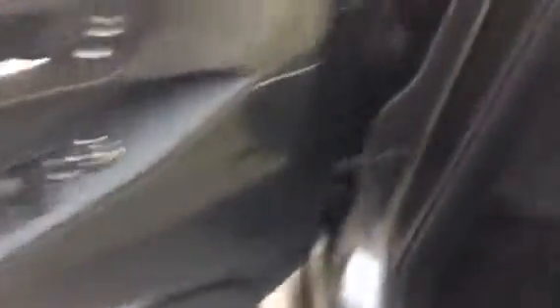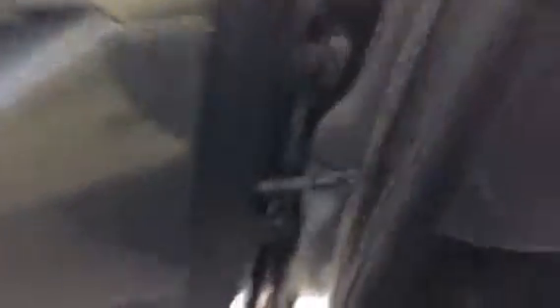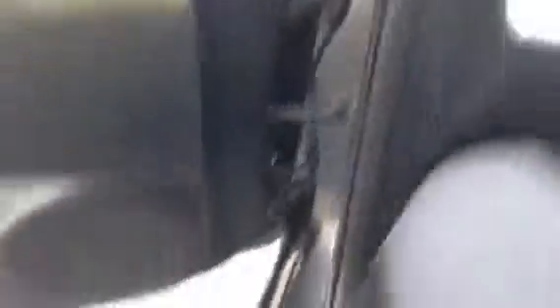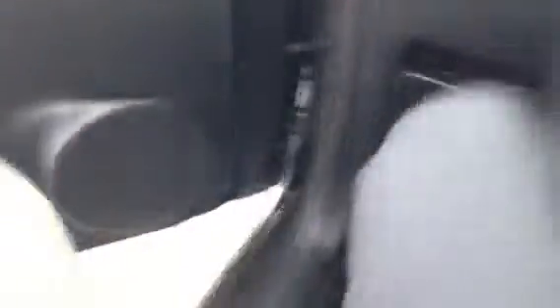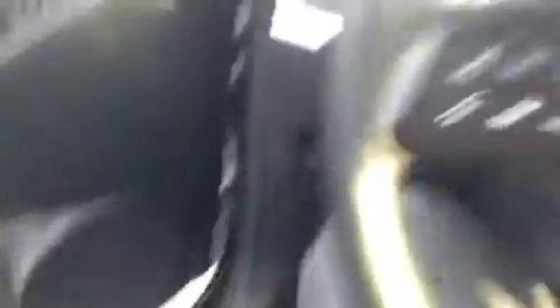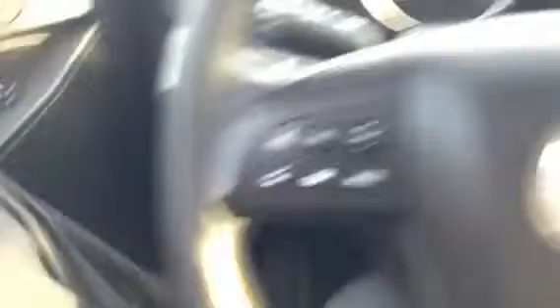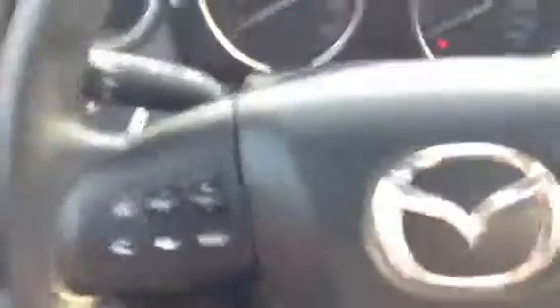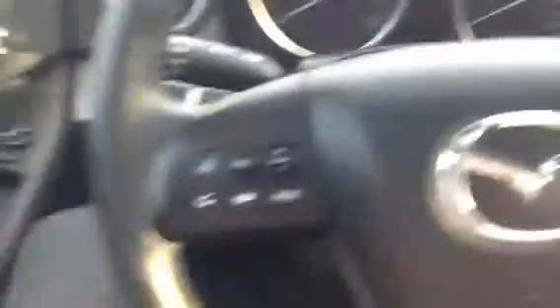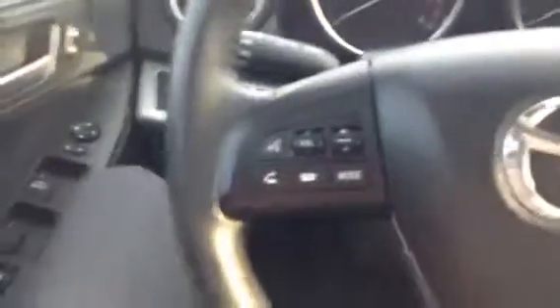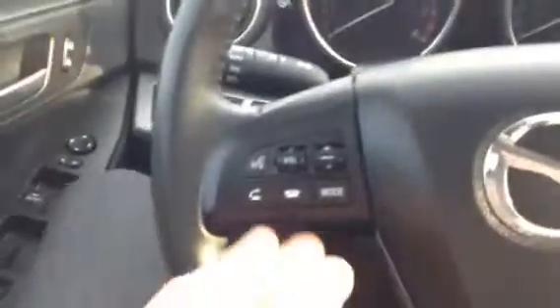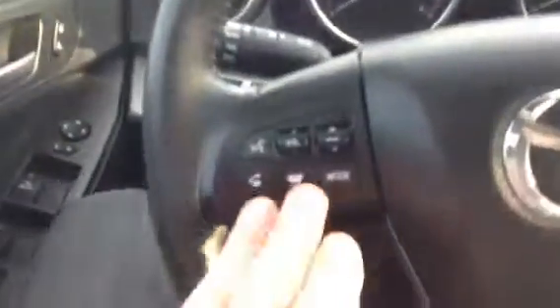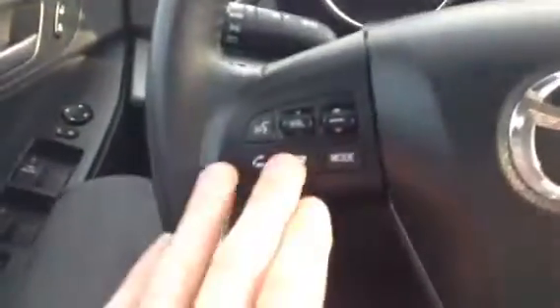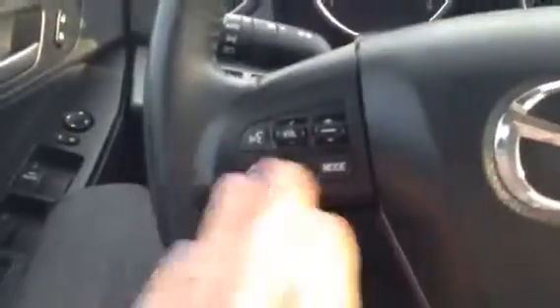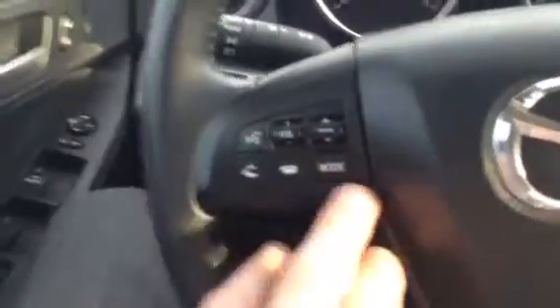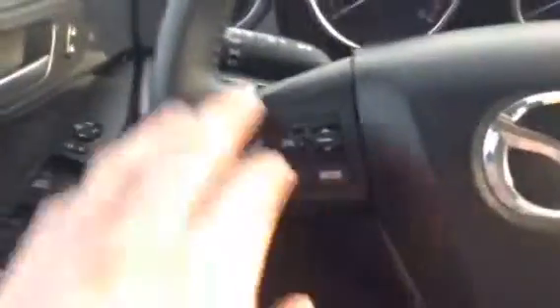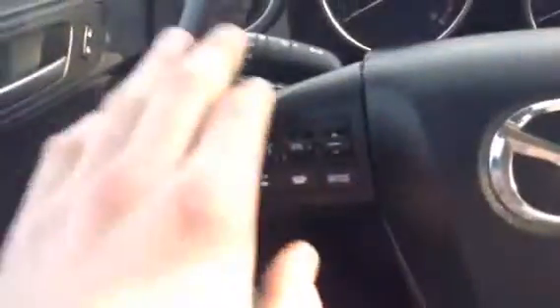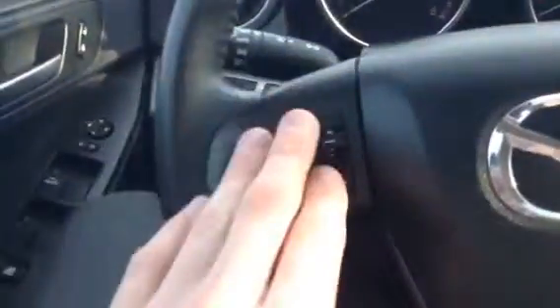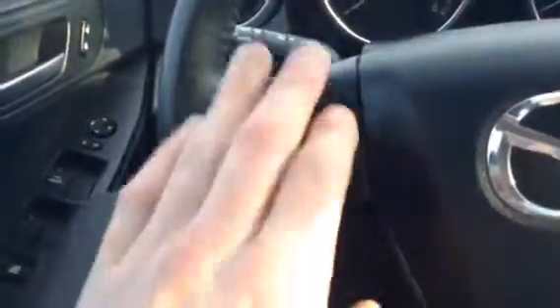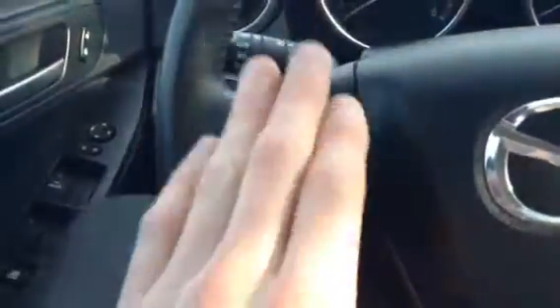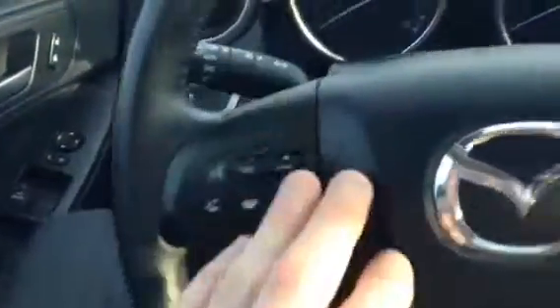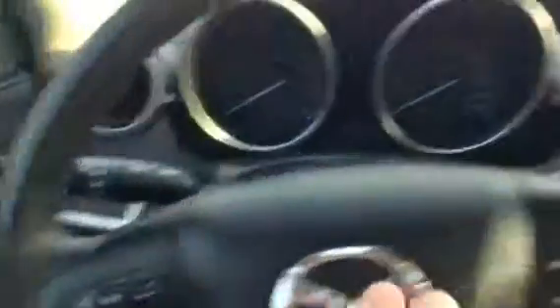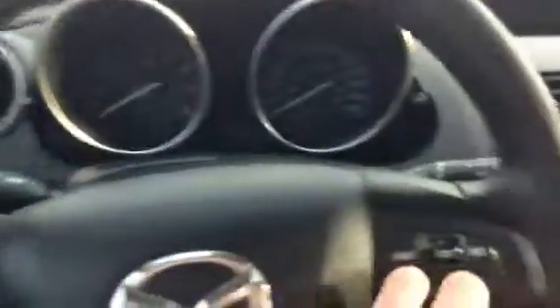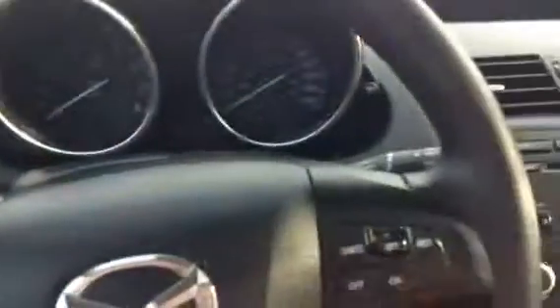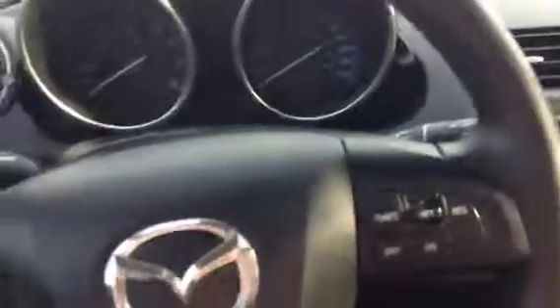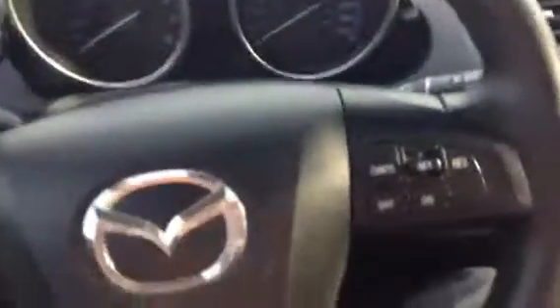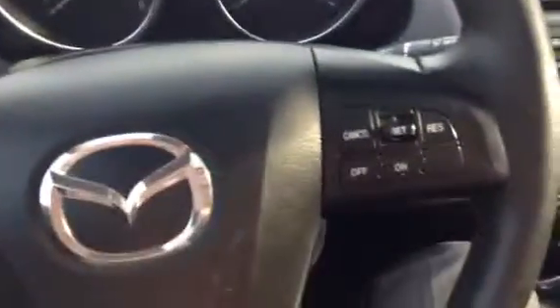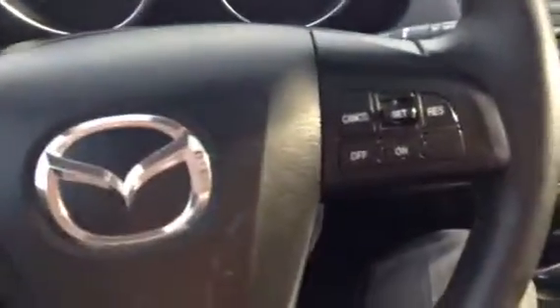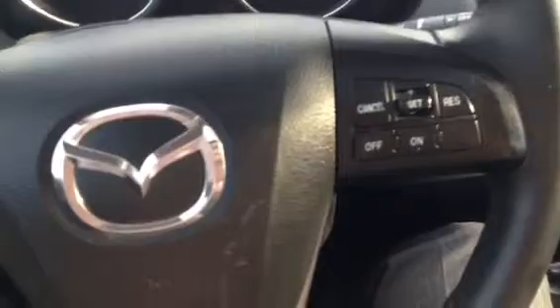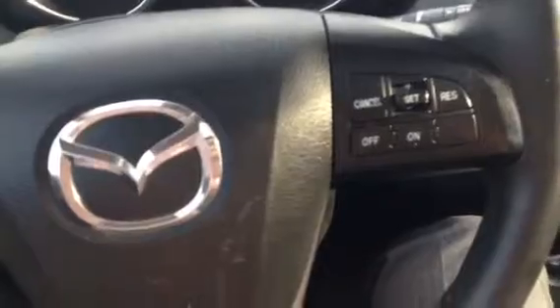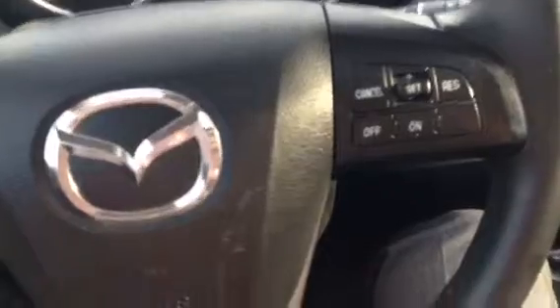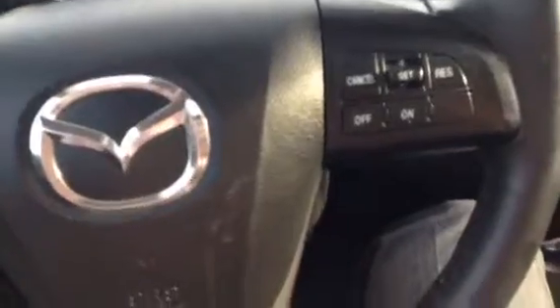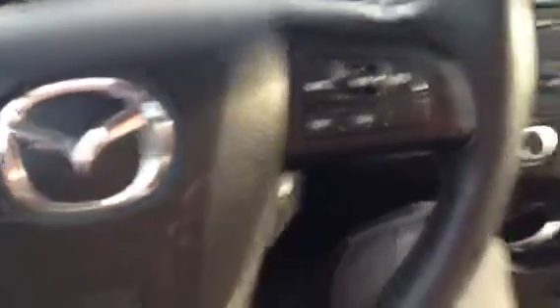Jumping inside, lots of things in here too. You've got your phone connector, select, your volume, your cruise control right on the steering wheel — nice easy access.